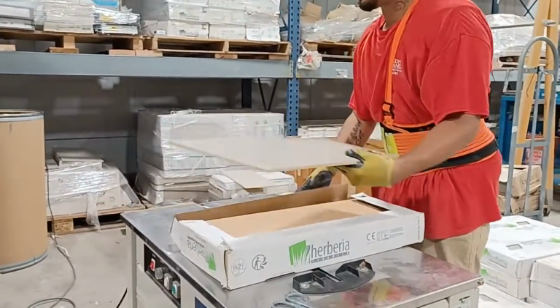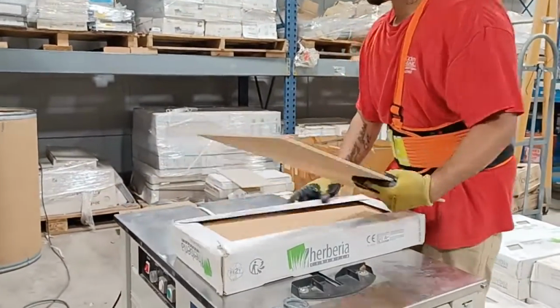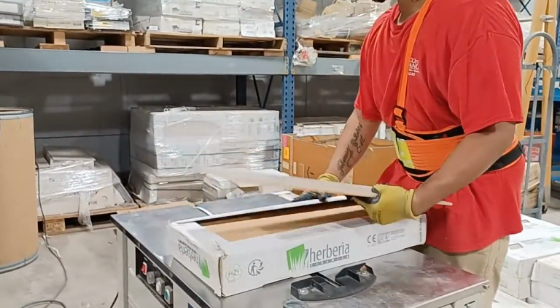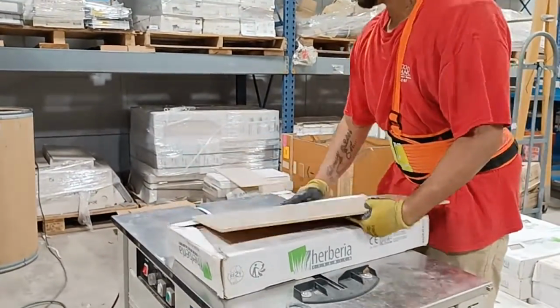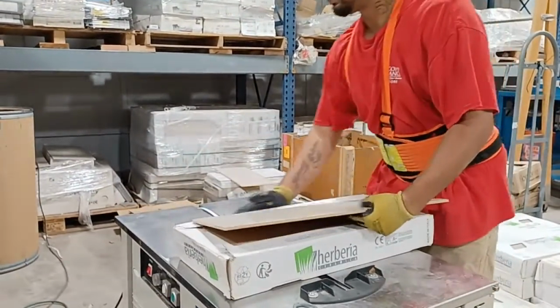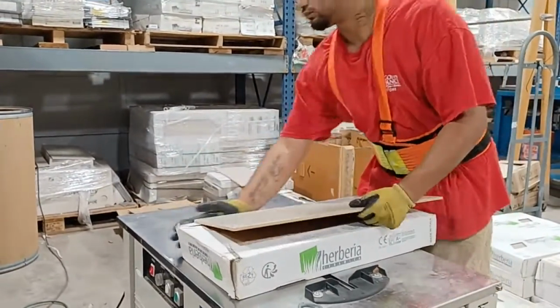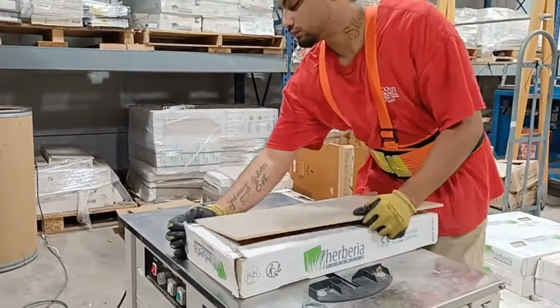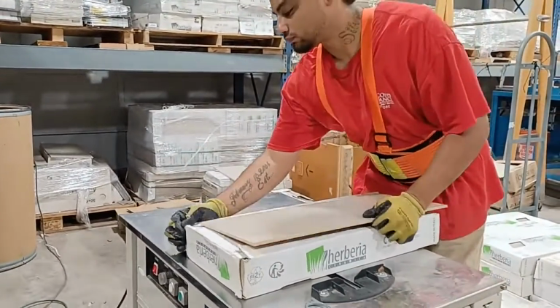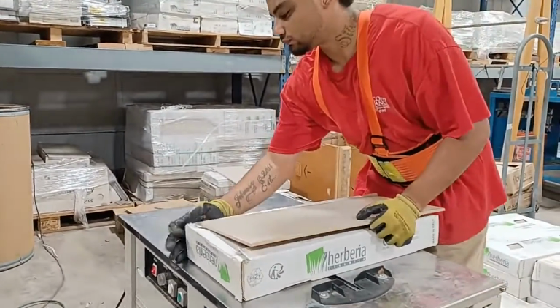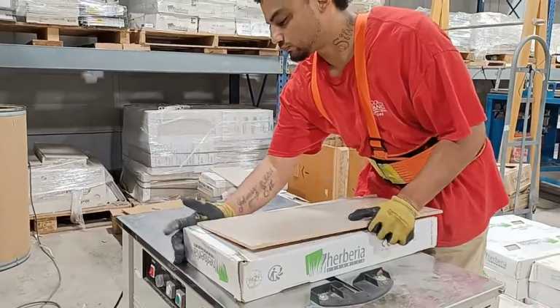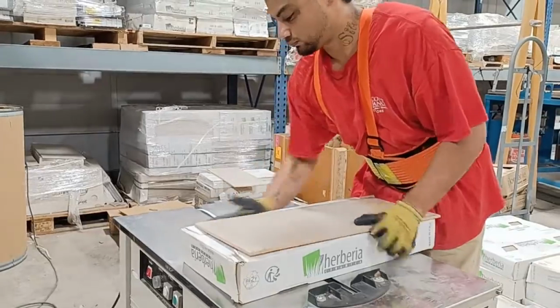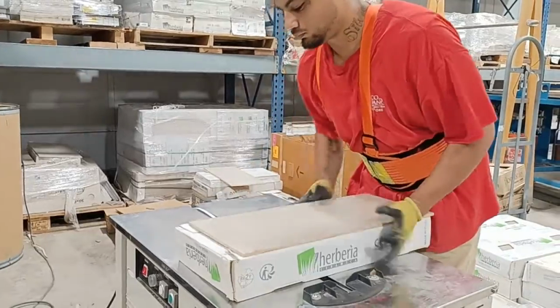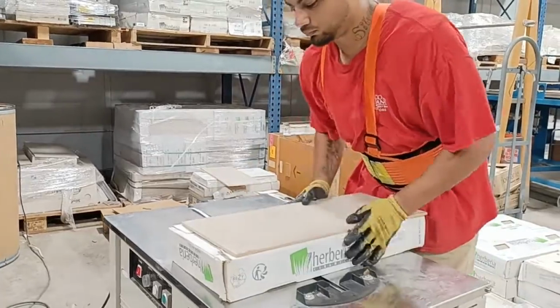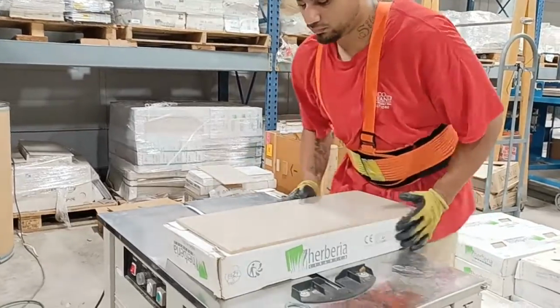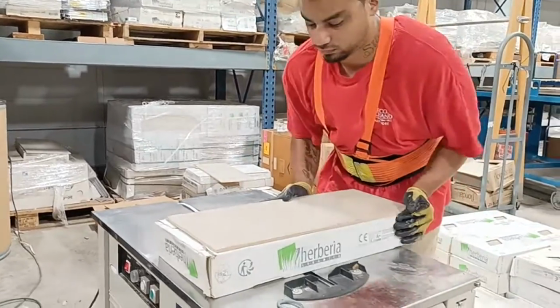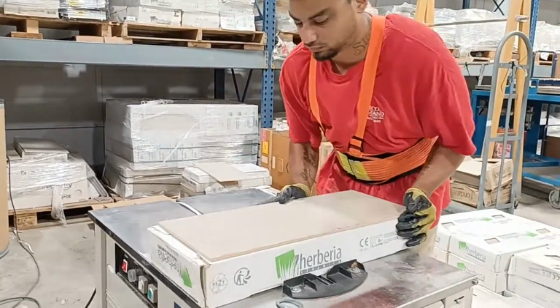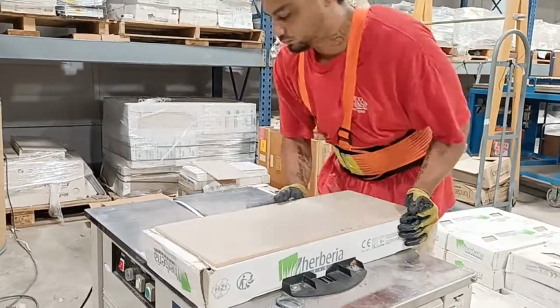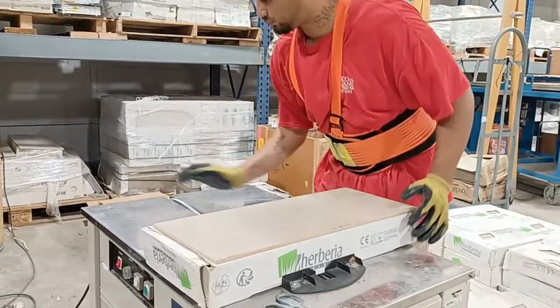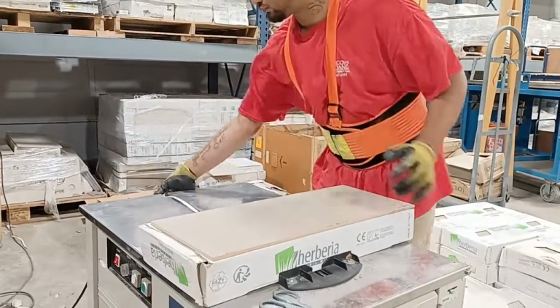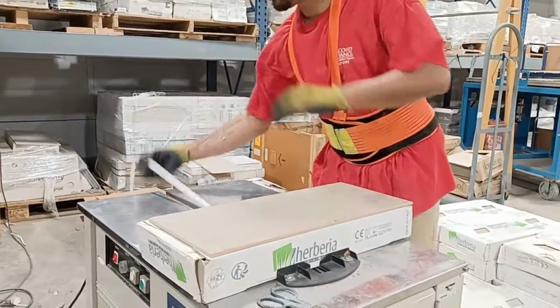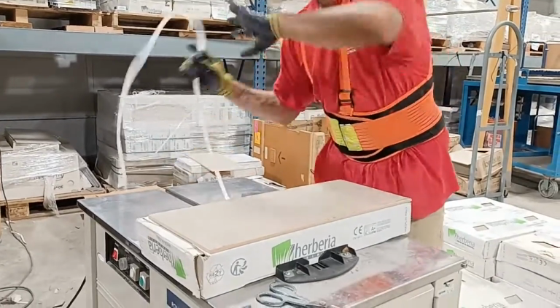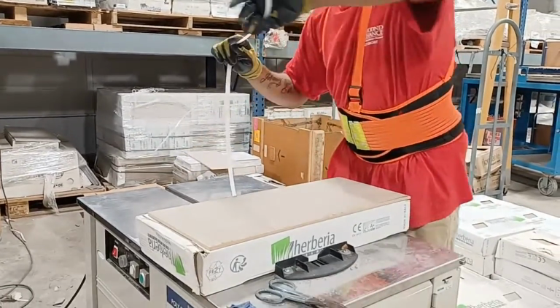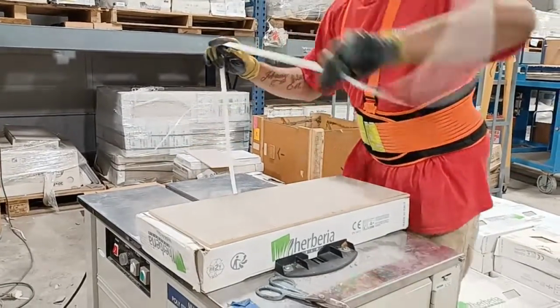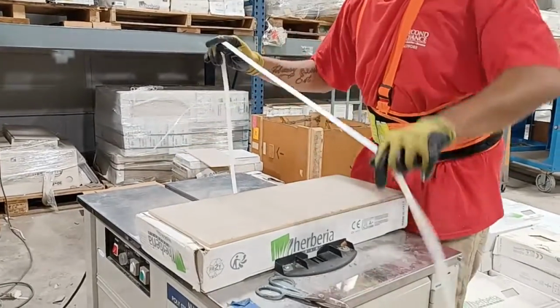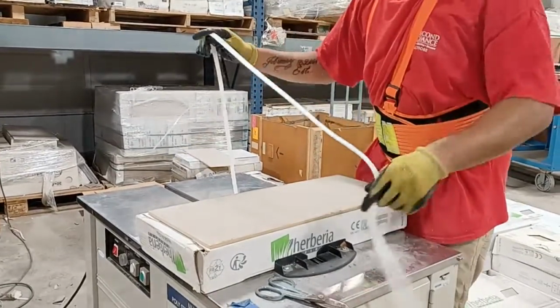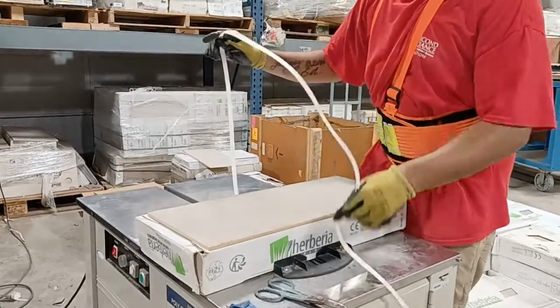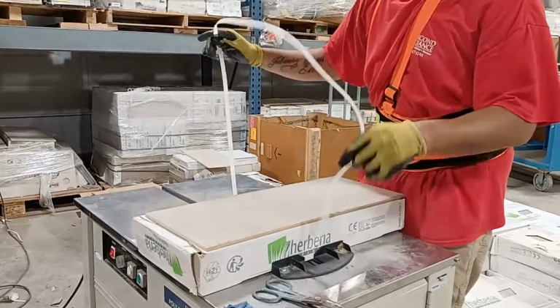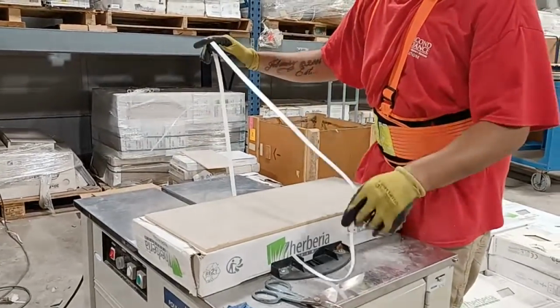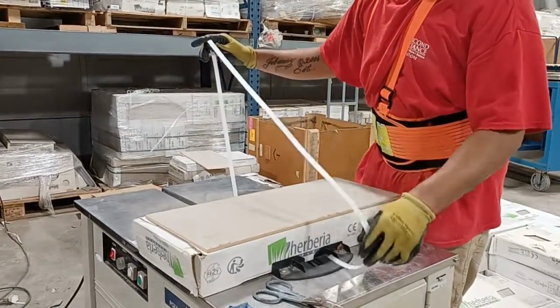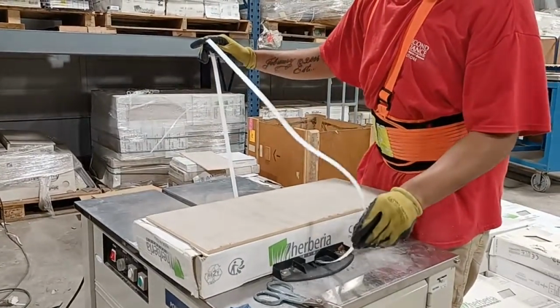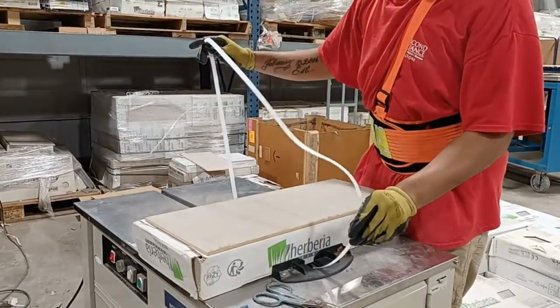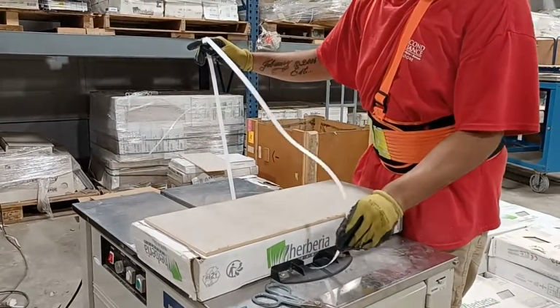One tile is placed on top of the tile so the customer can see it and does not have to open the package.